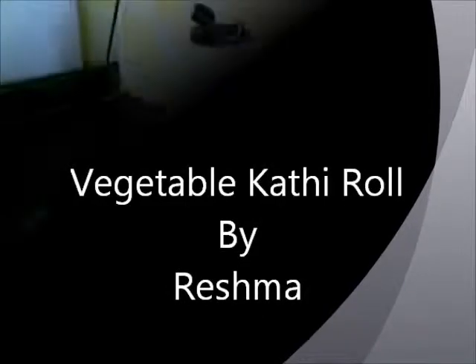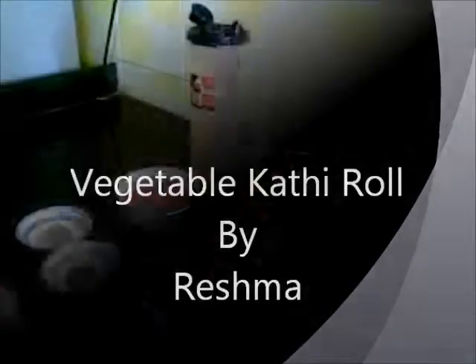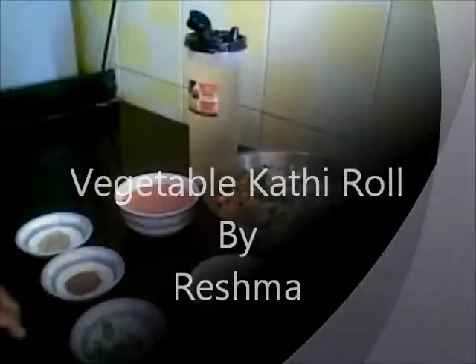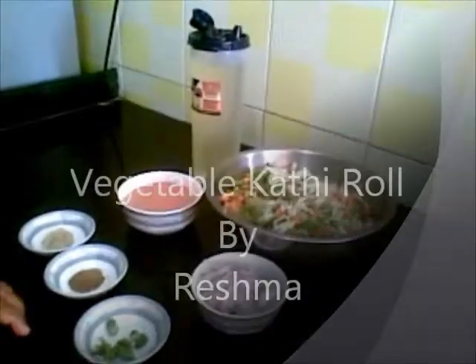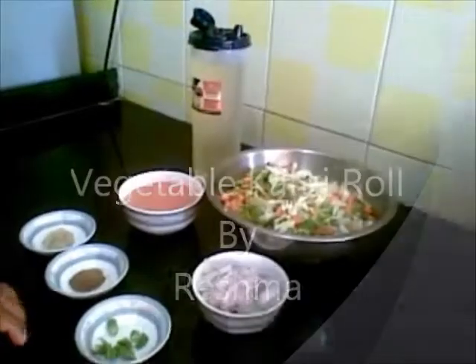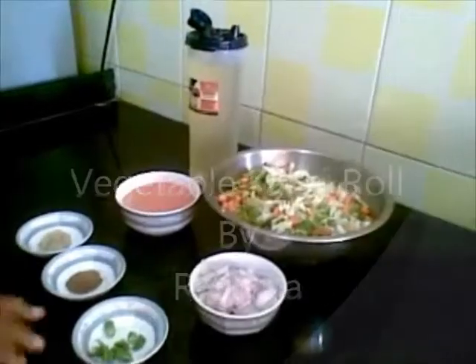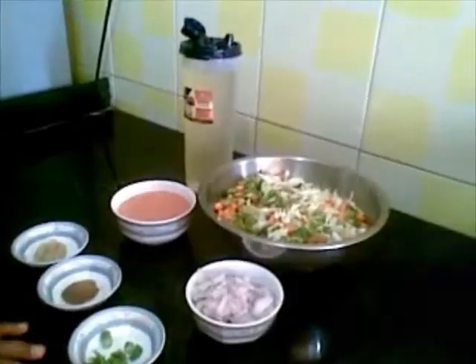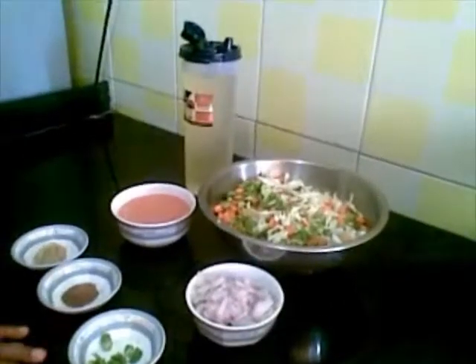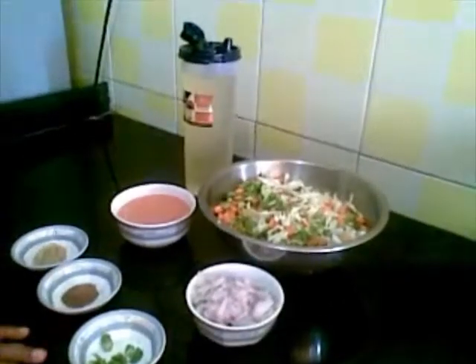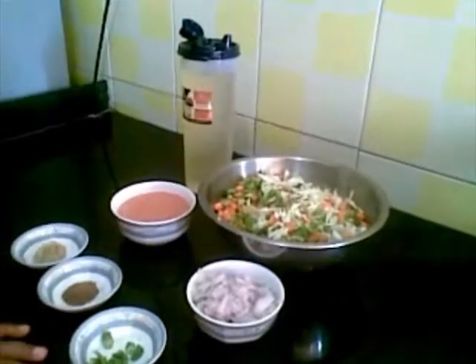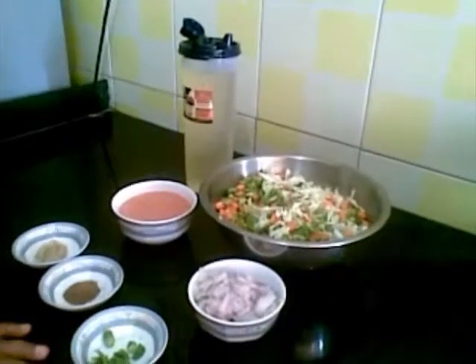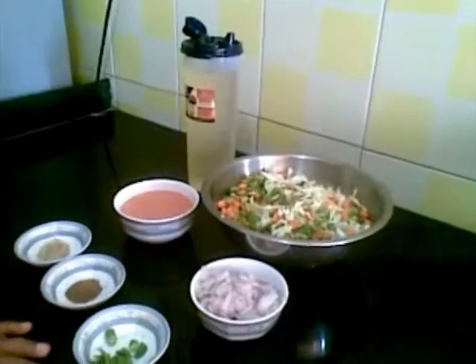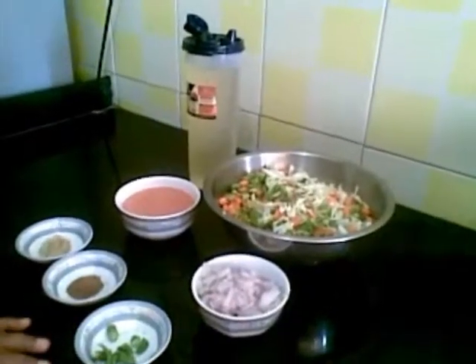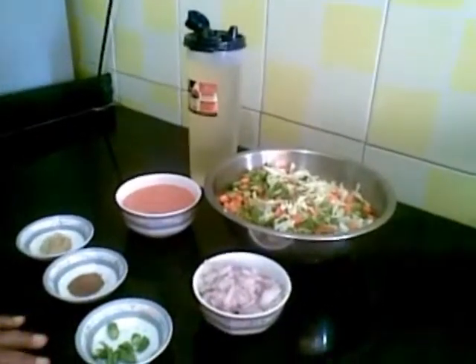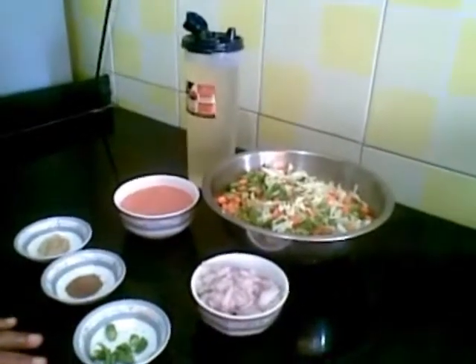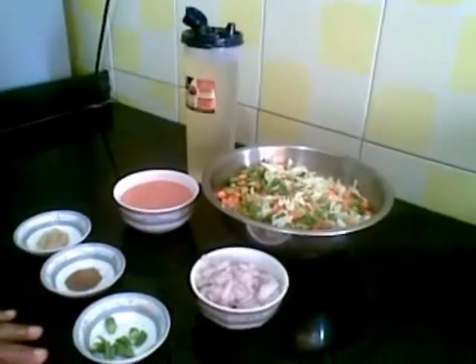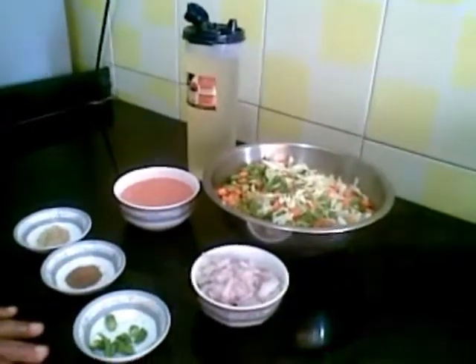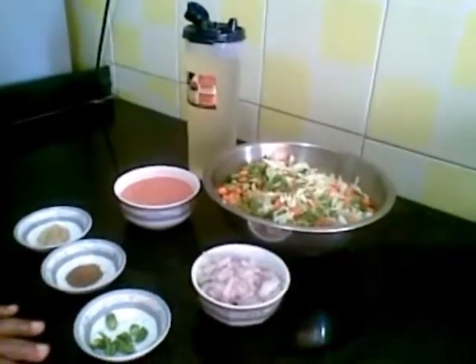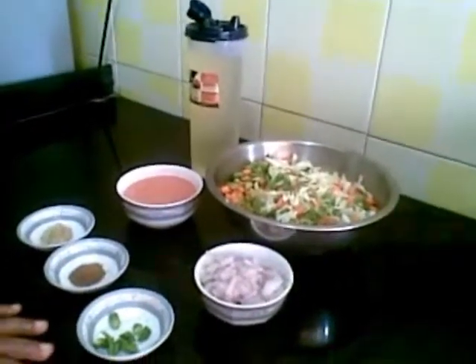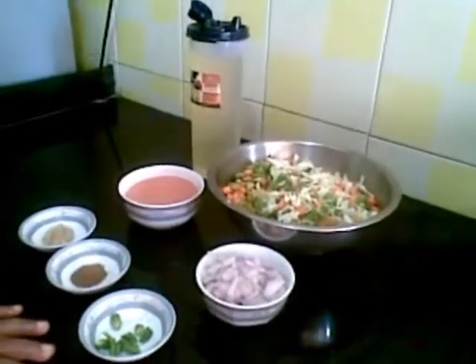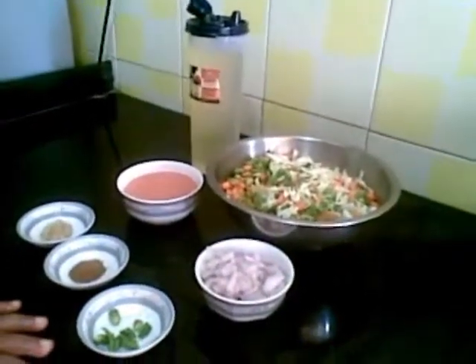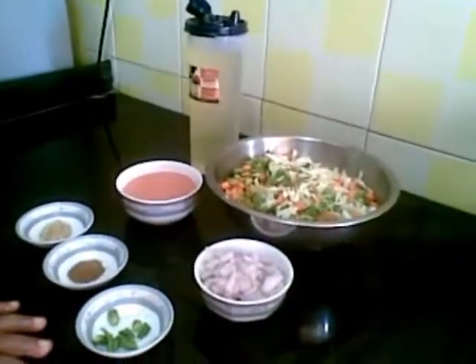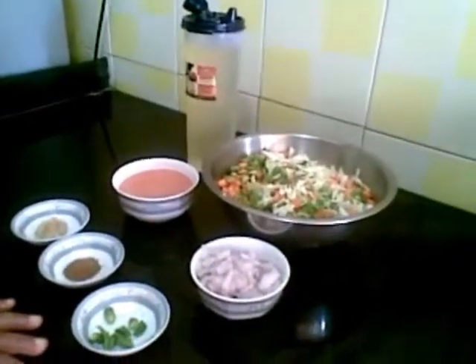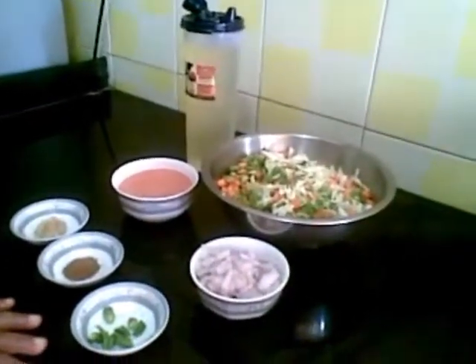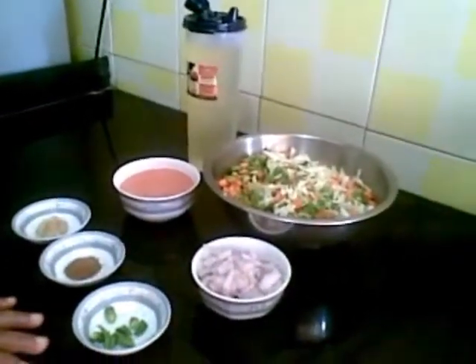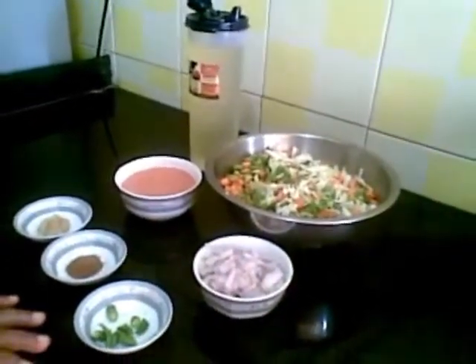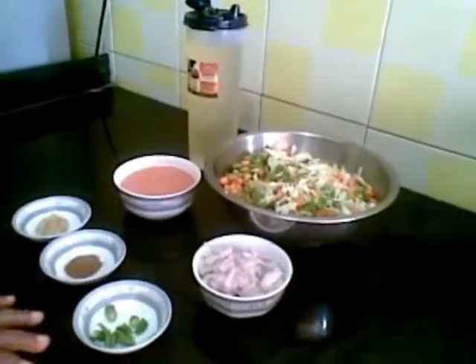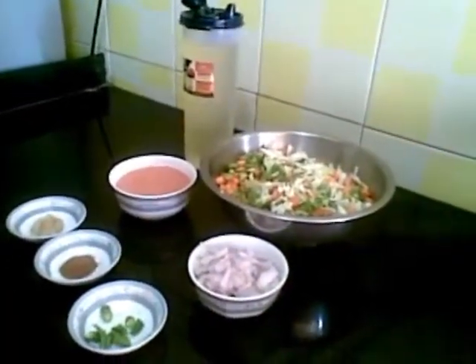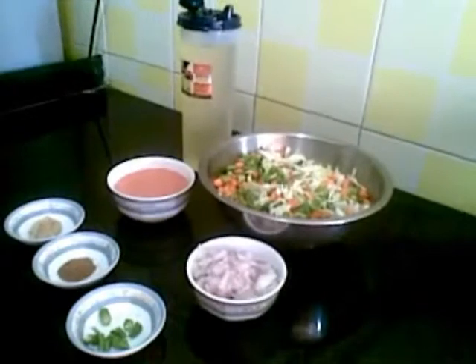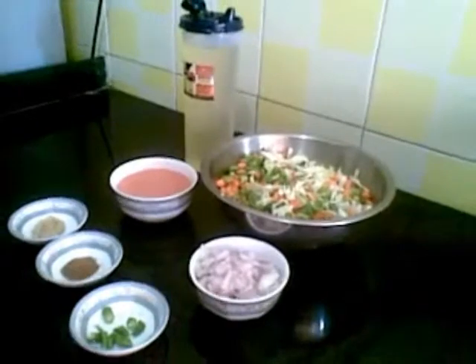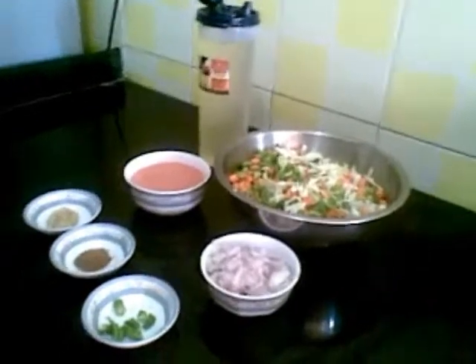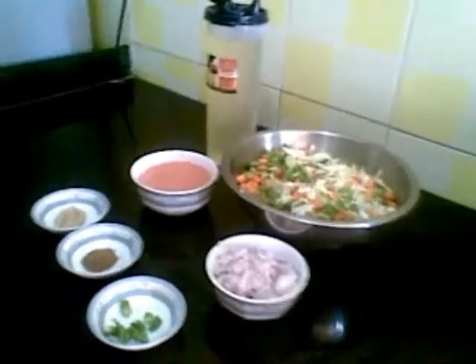Hello and welcome. Today I am going to show you how to make vegetable kathi roll.